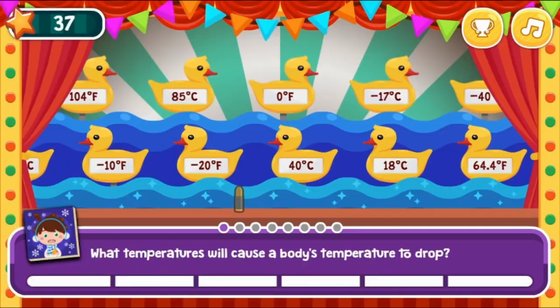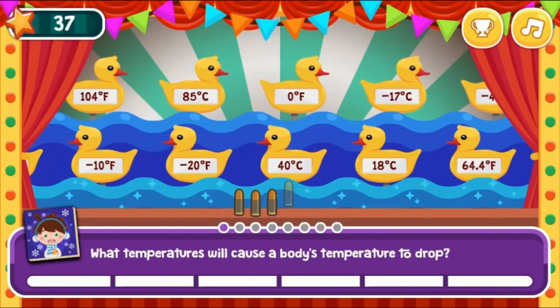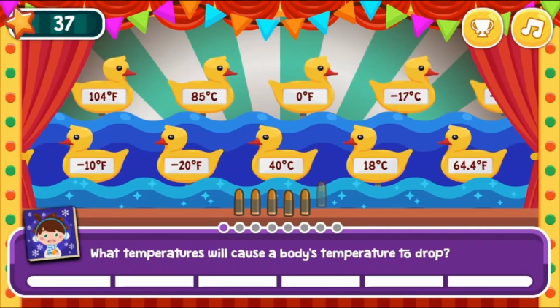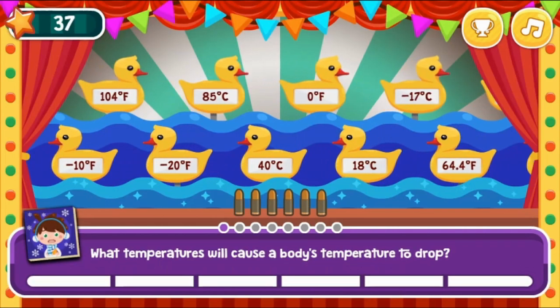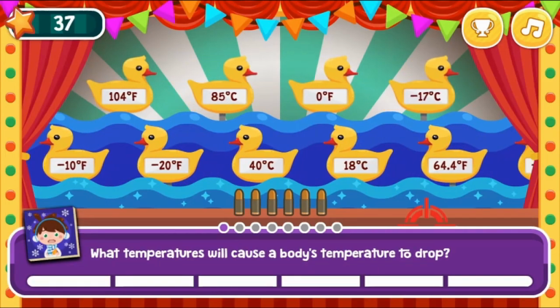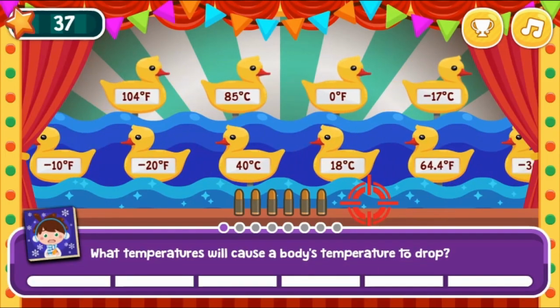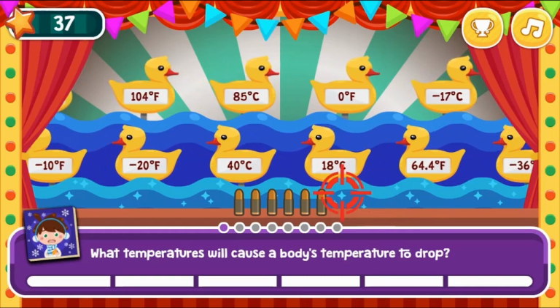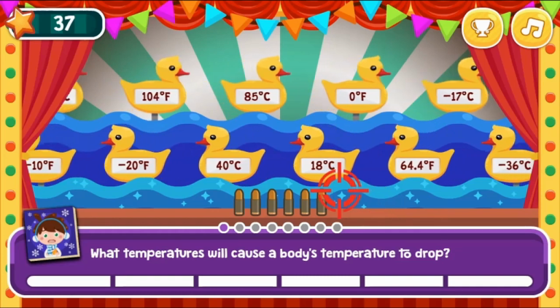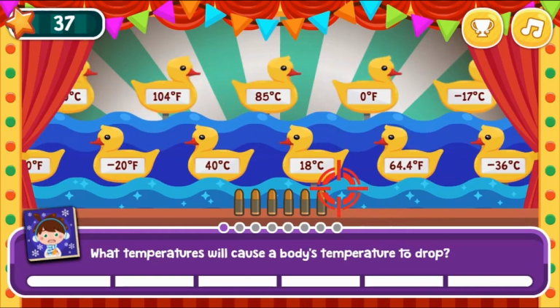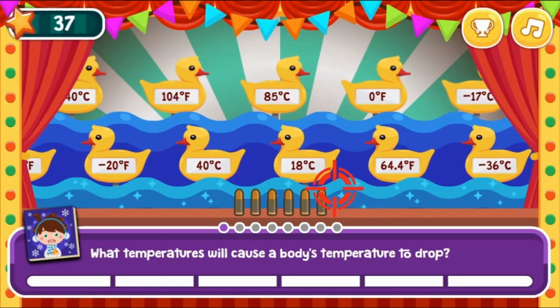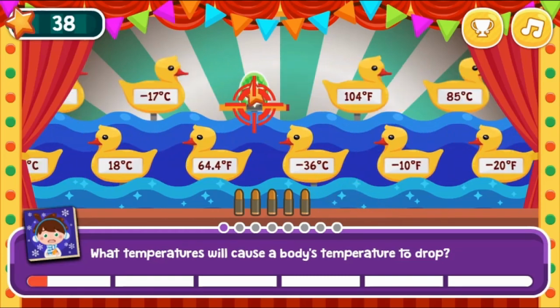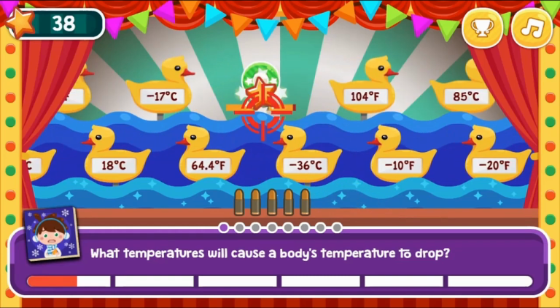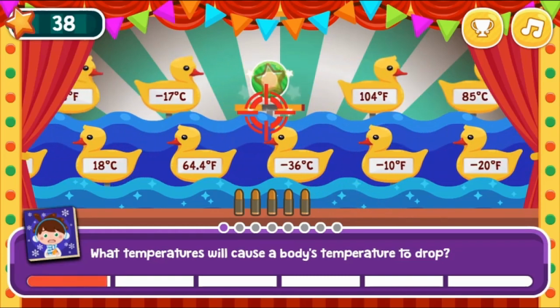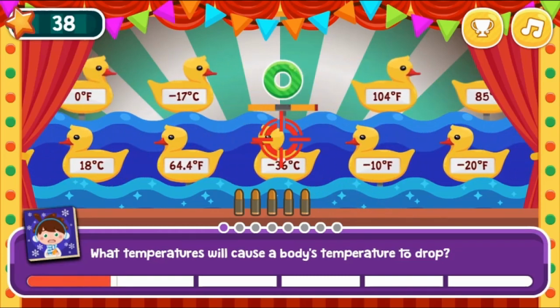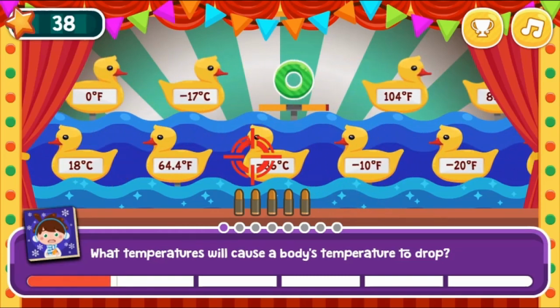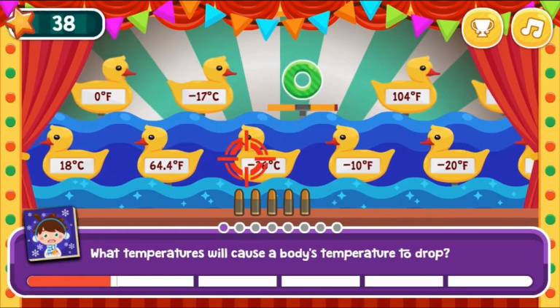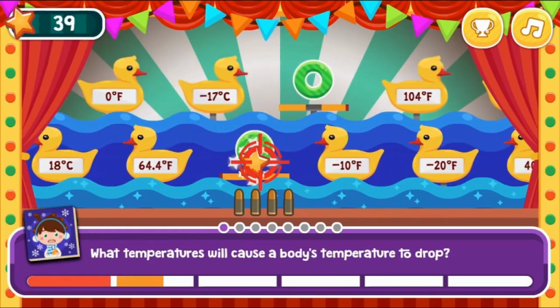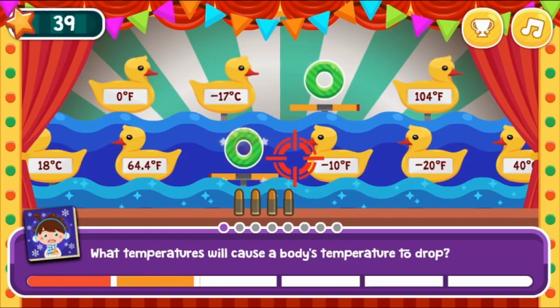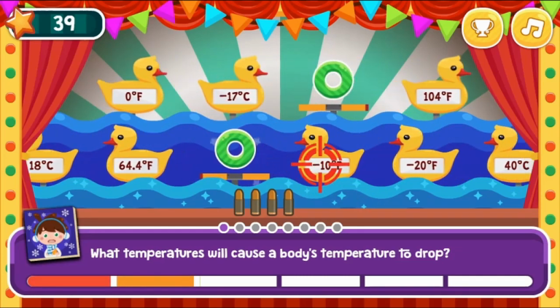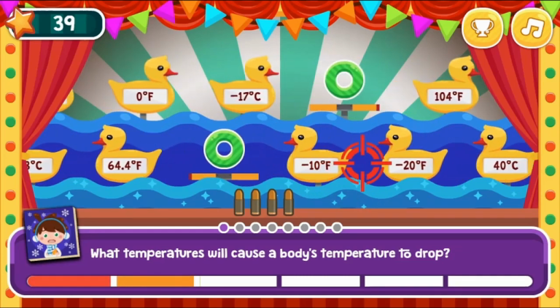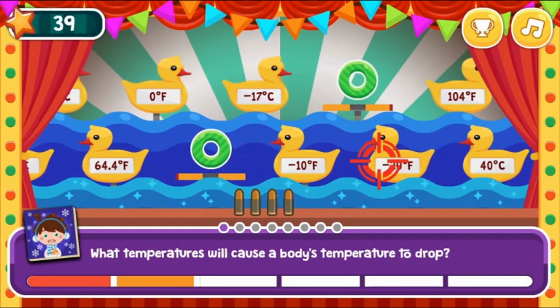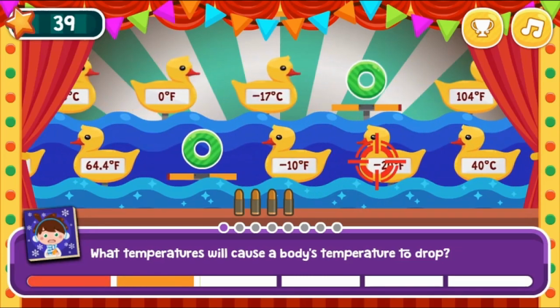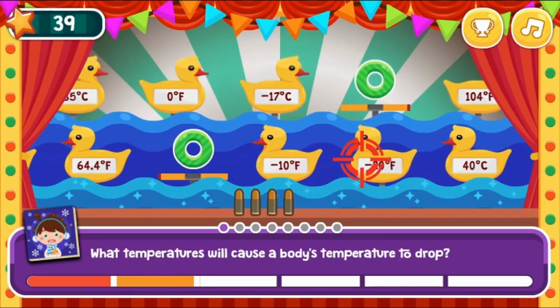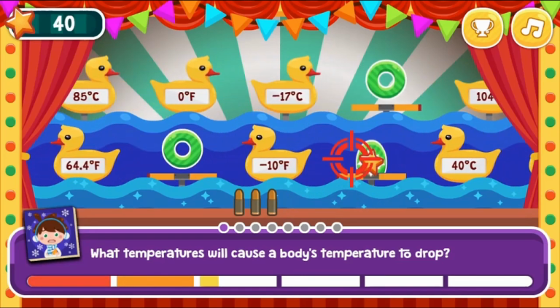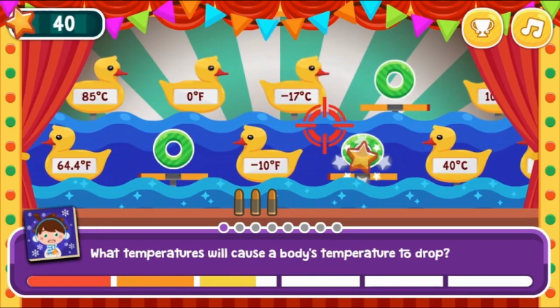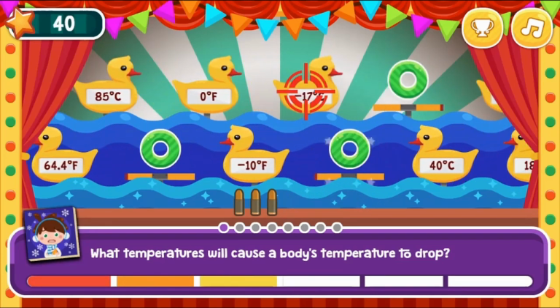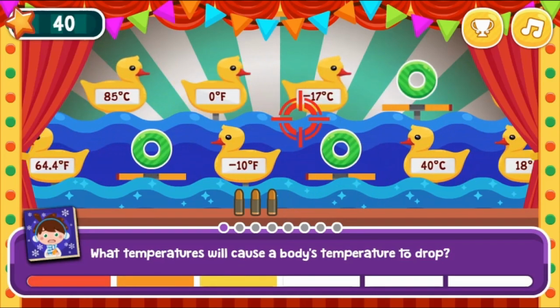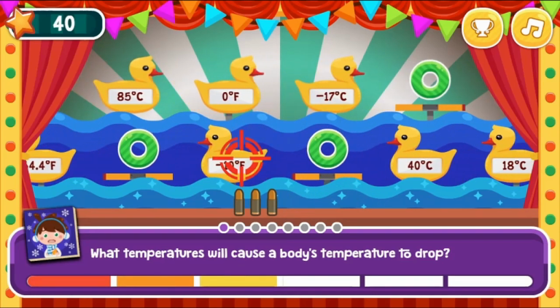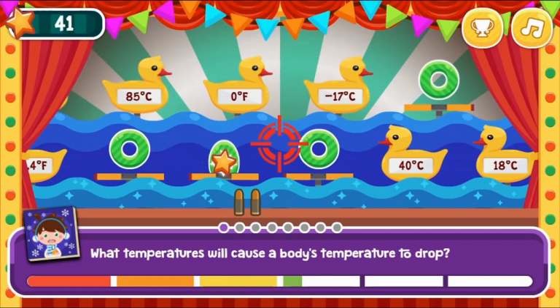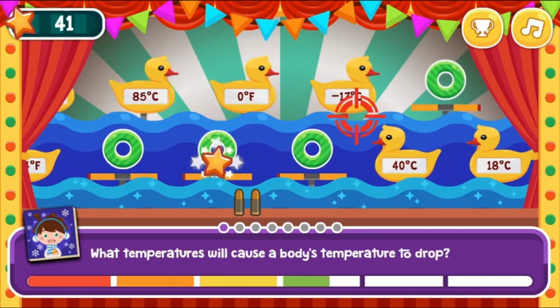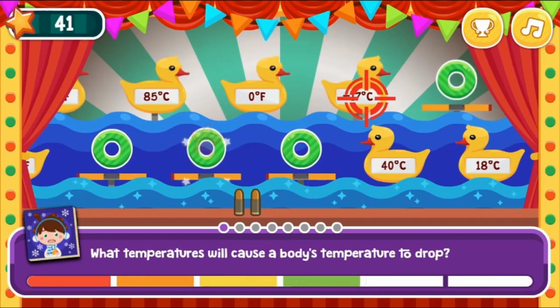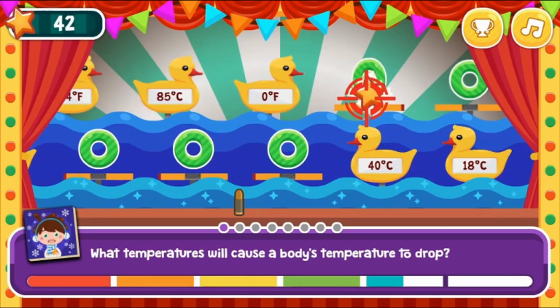Use your knowledge of science to complete this fun and educational game. Have fun, and enjoy playing! Bye bye.